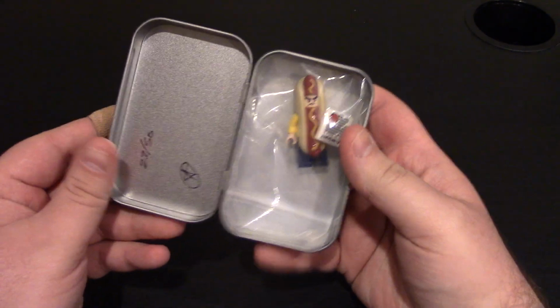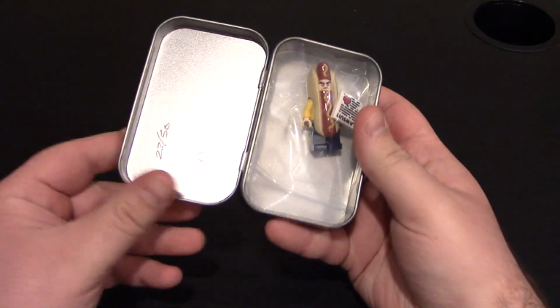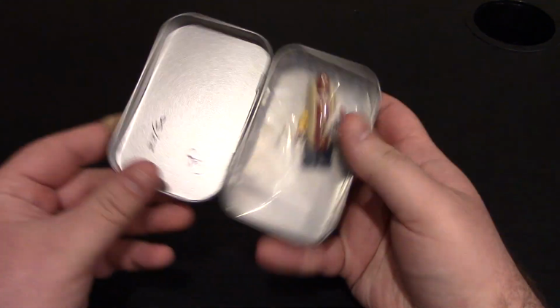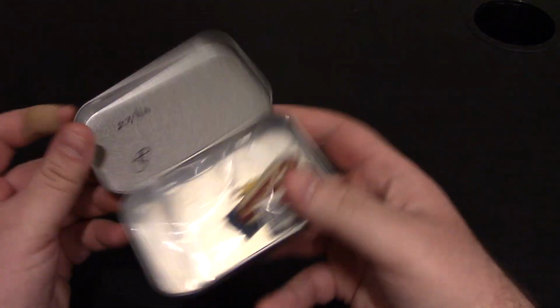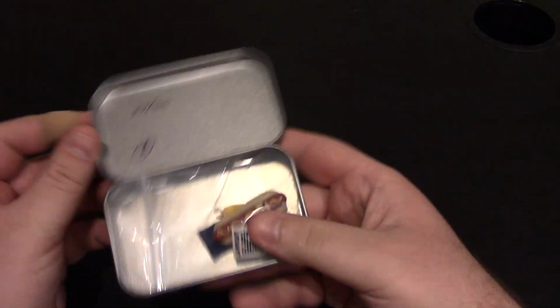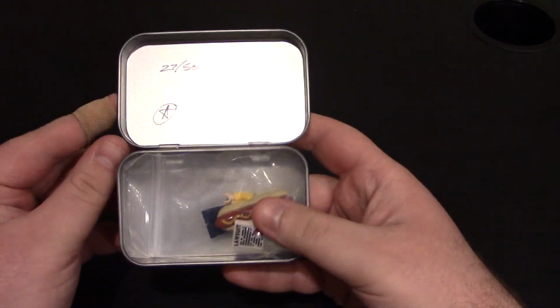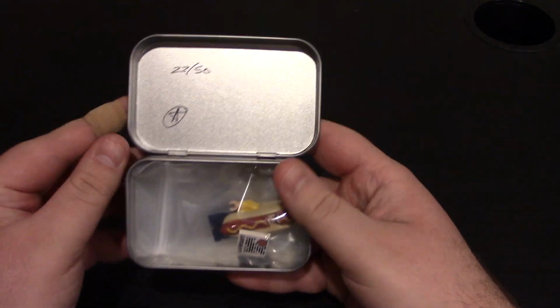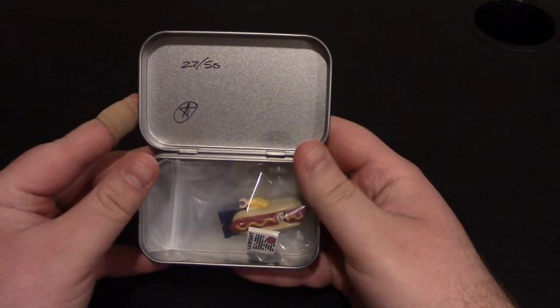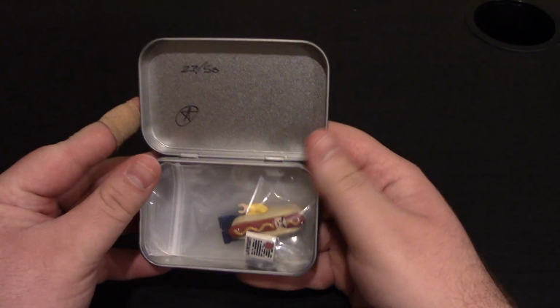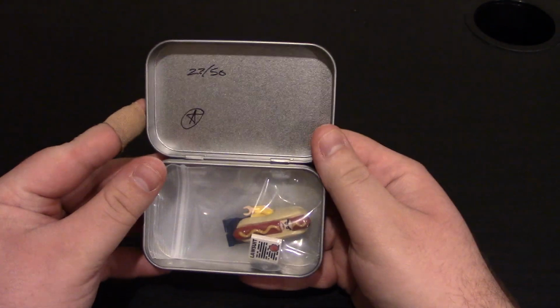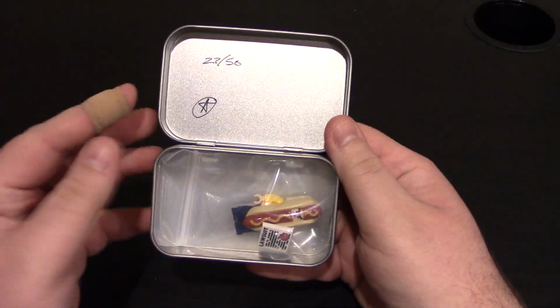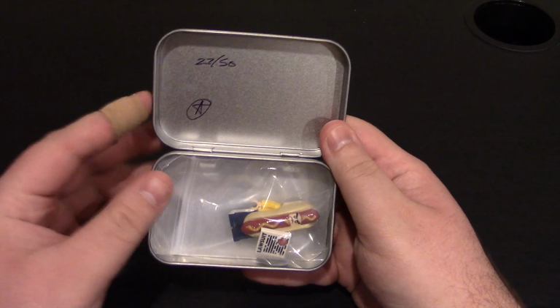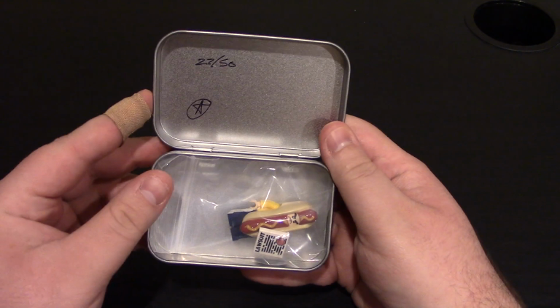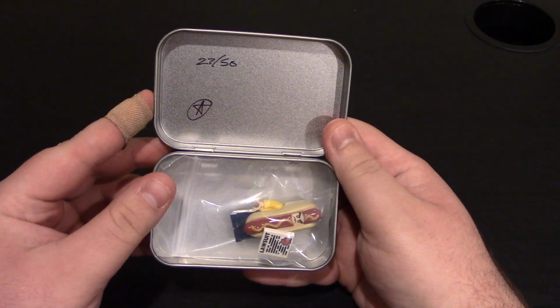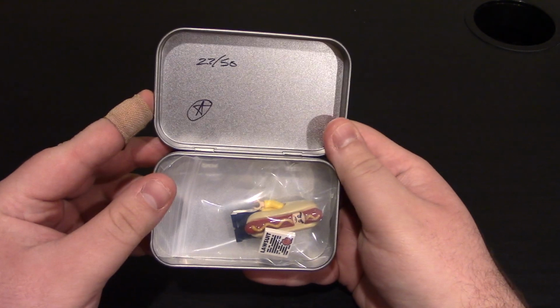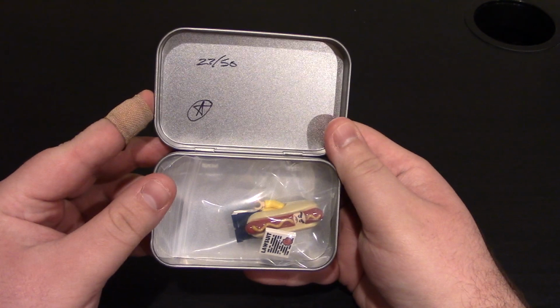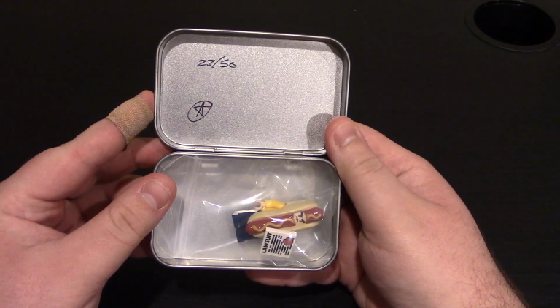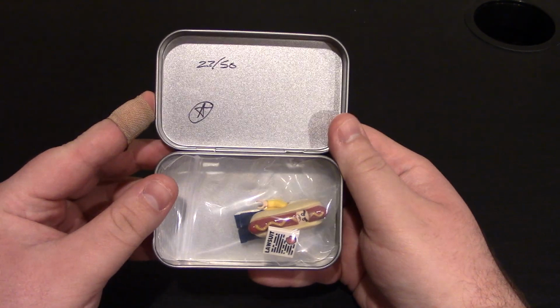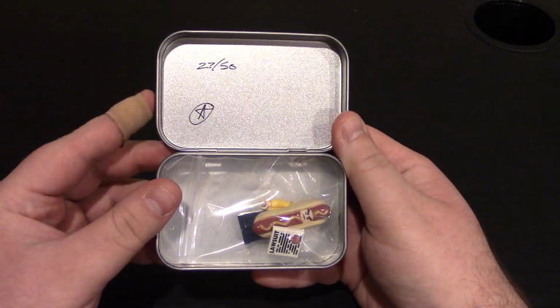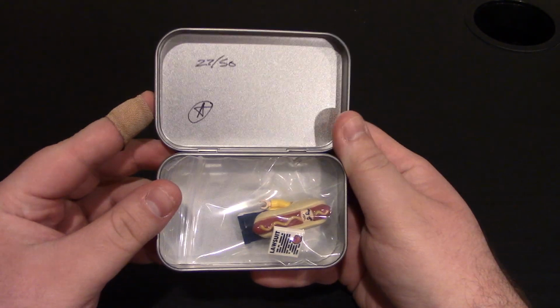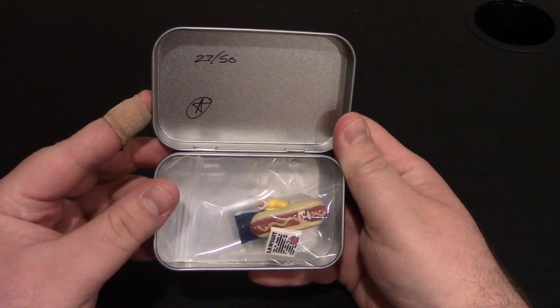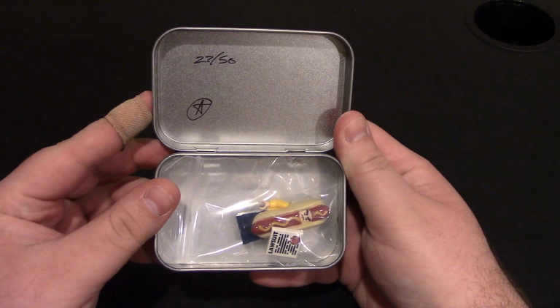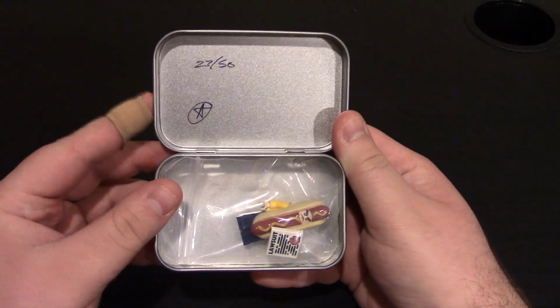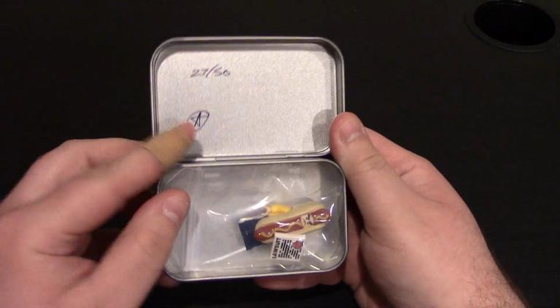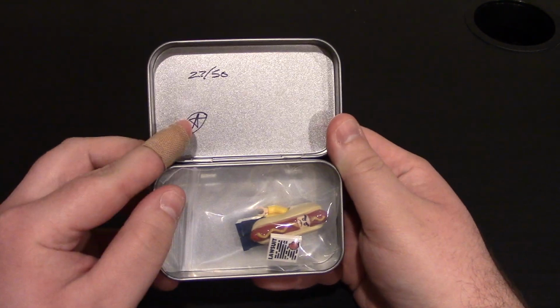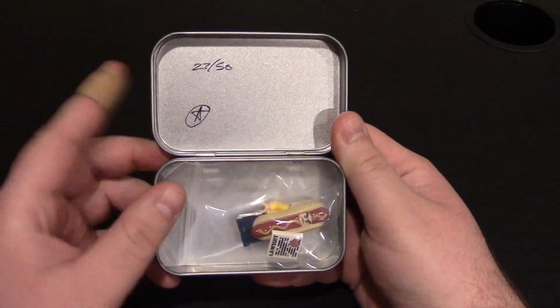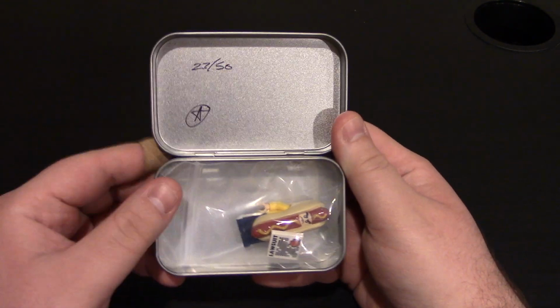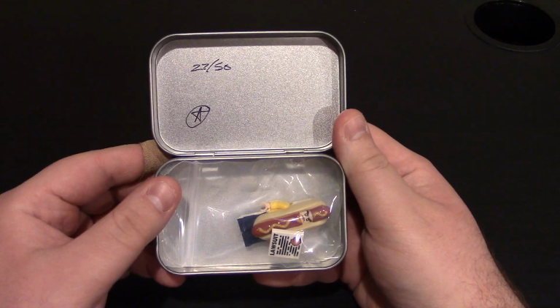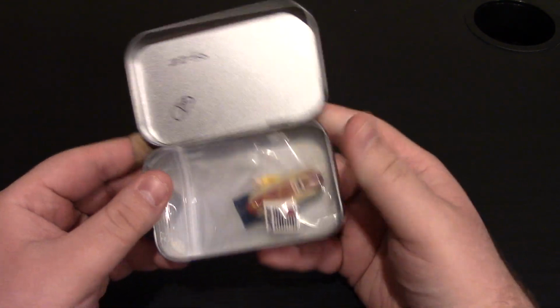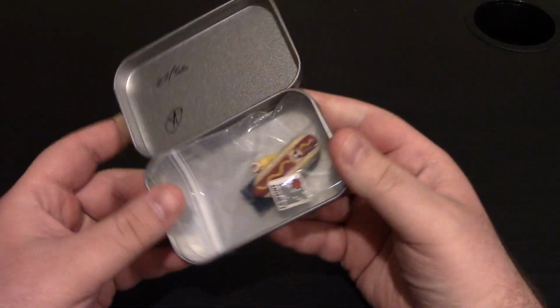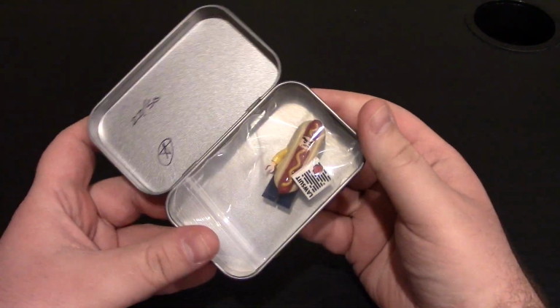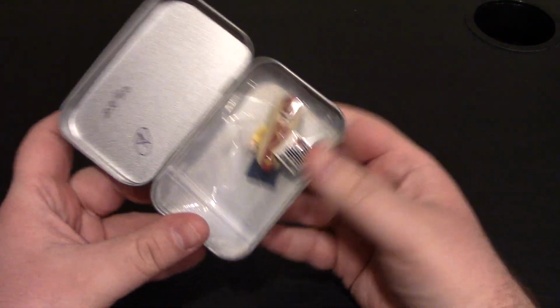You can see a nice little tin. They were numbered — we have 27 out of 50. There is a star. Very nice.